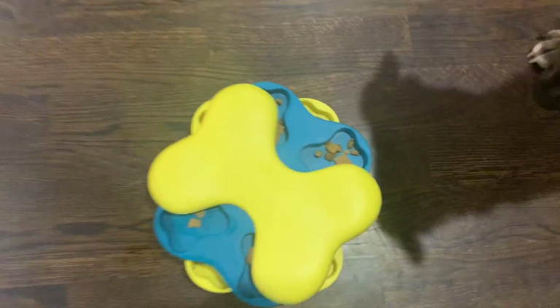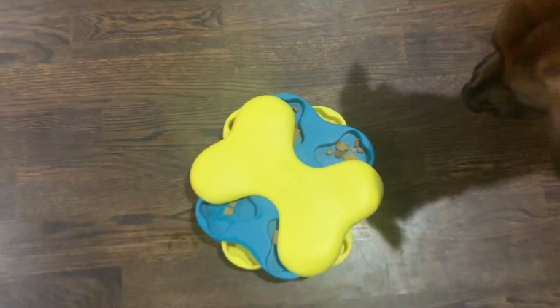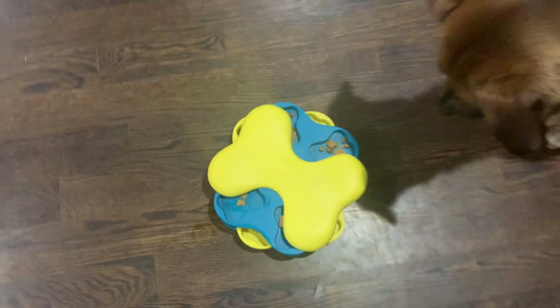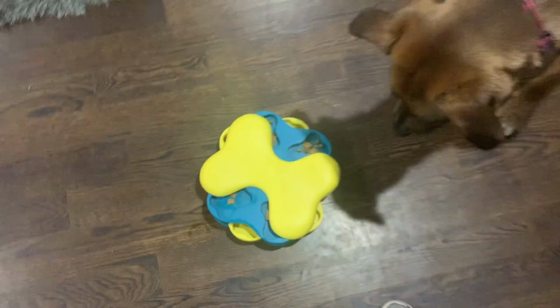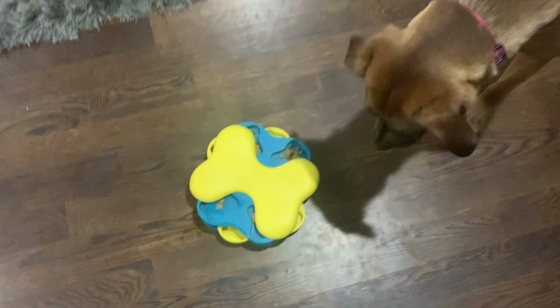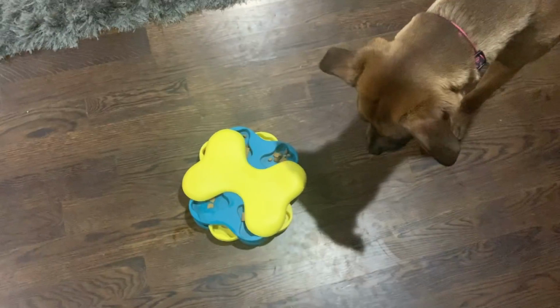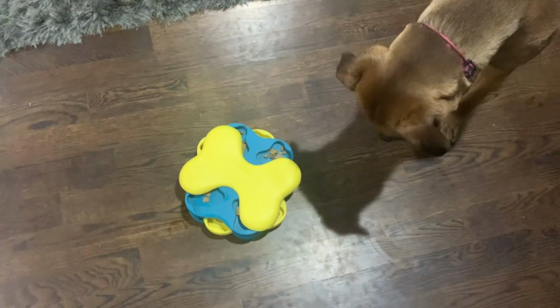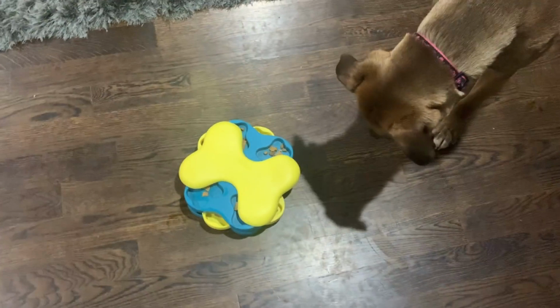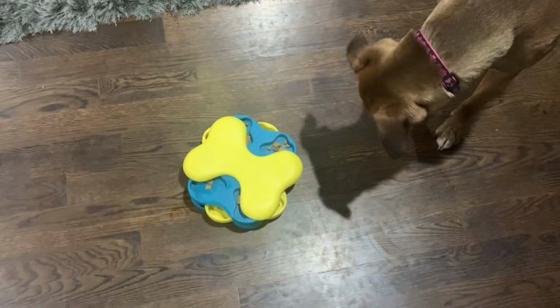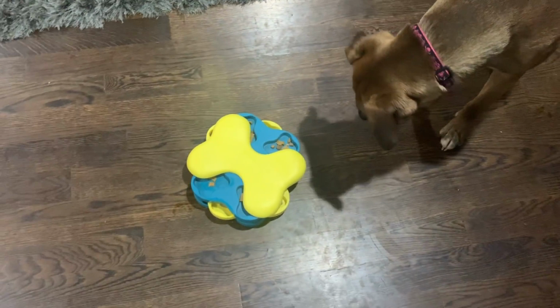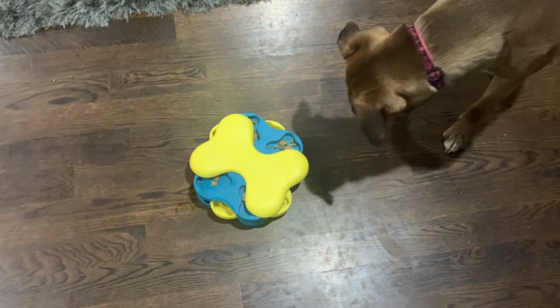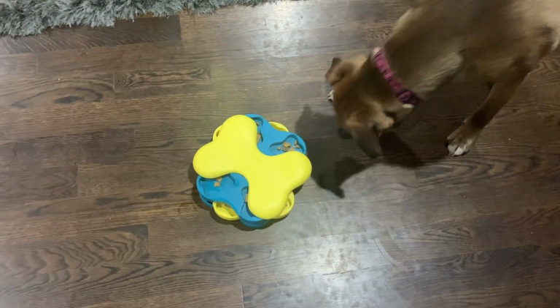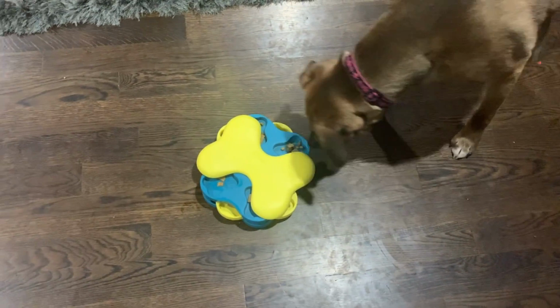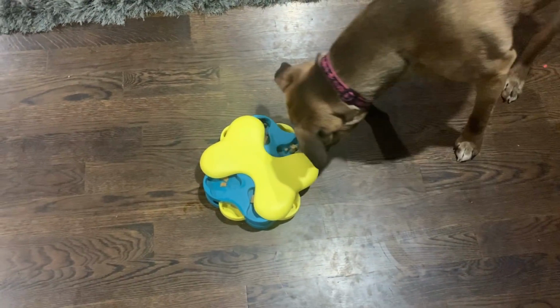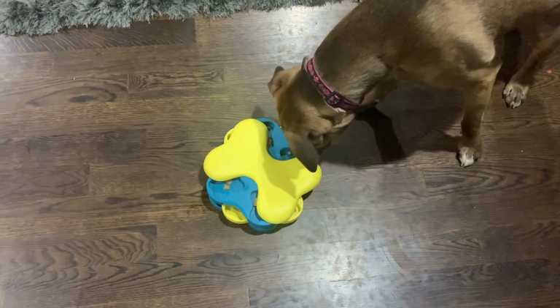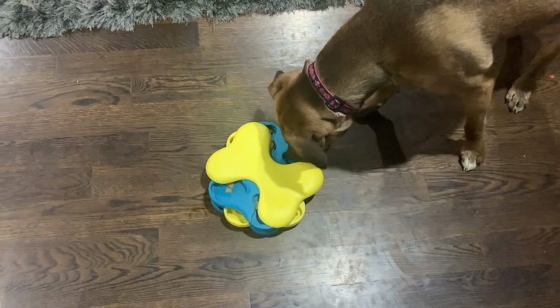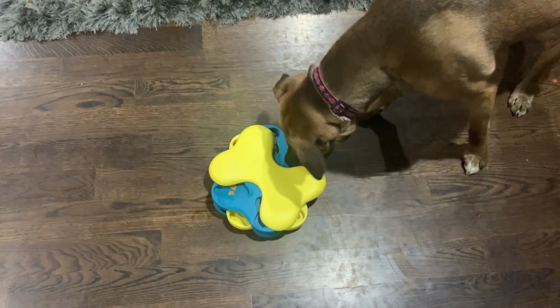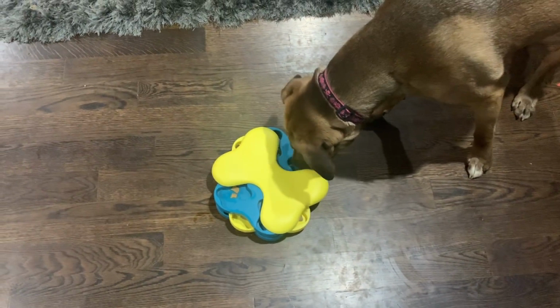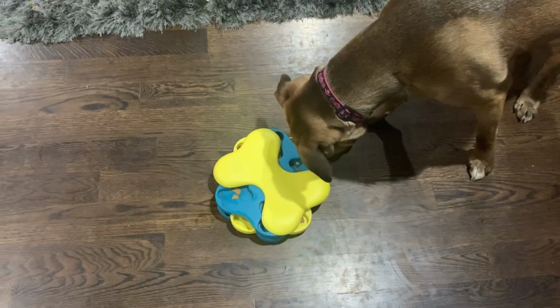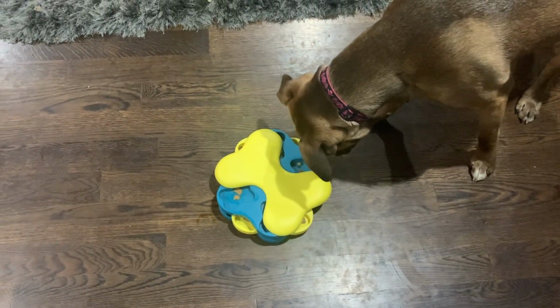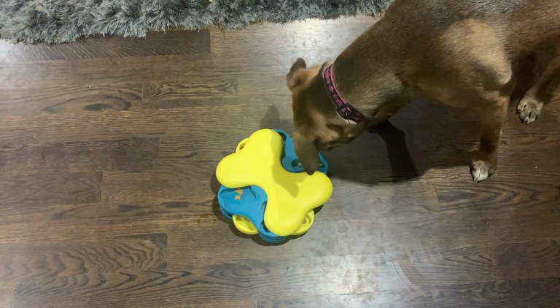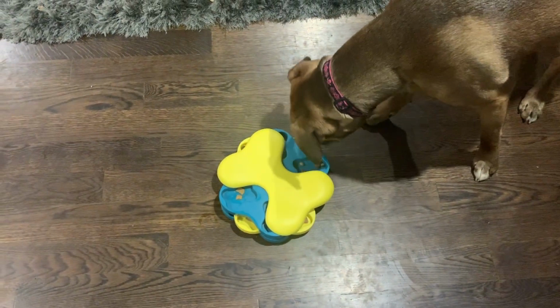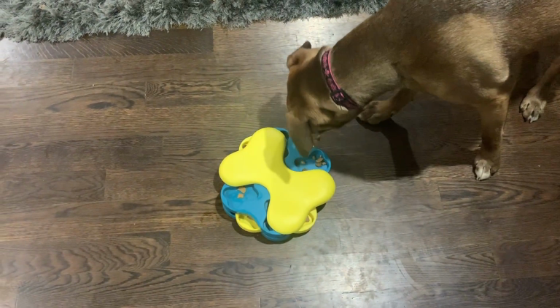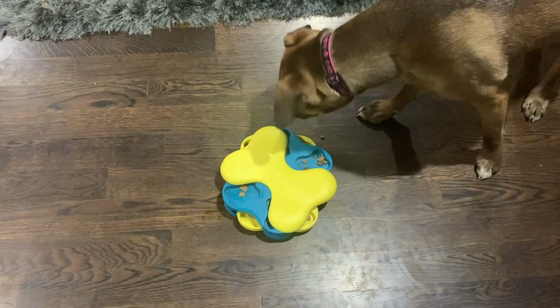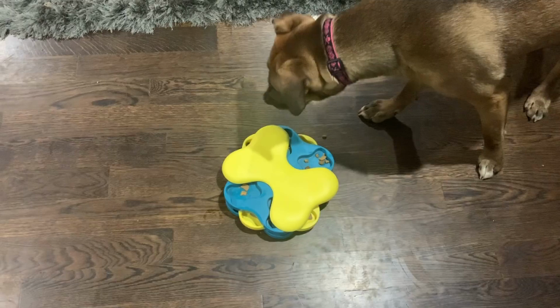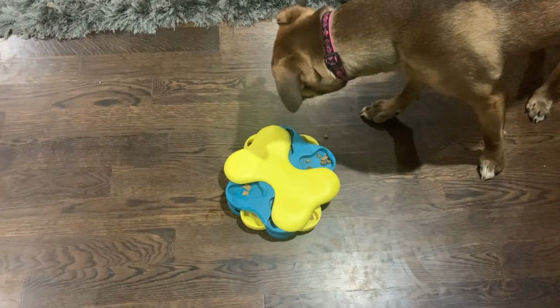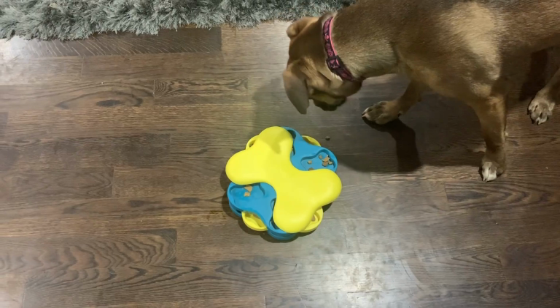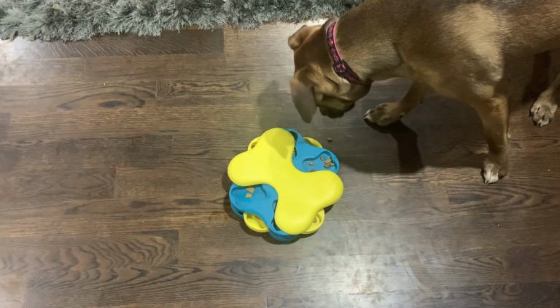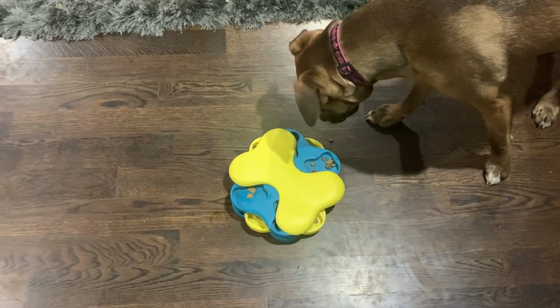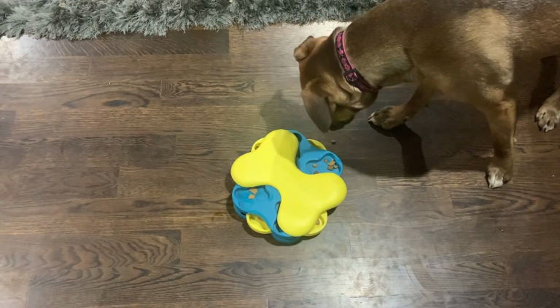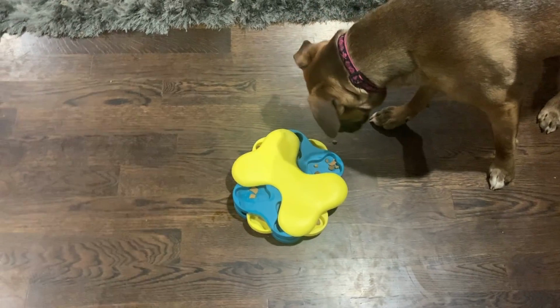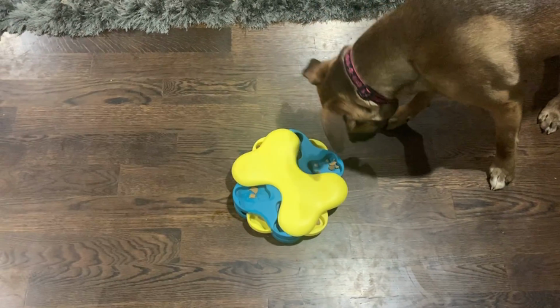Adding some higher value treats to it. Good girl! There she goes.